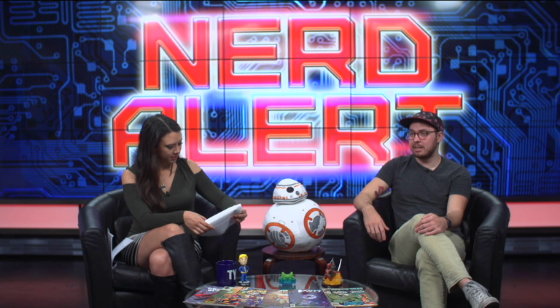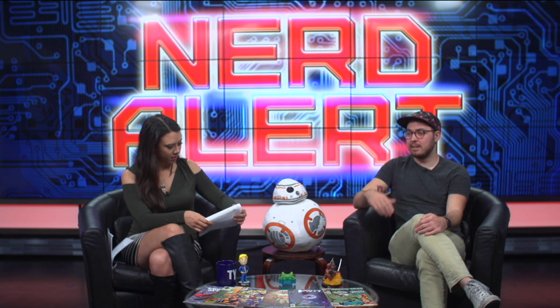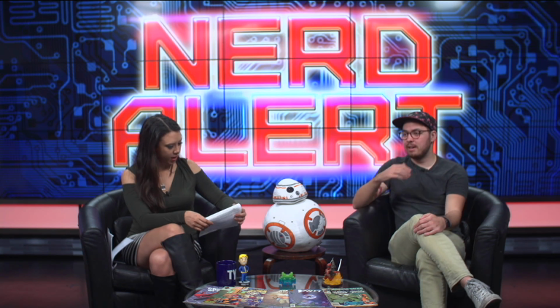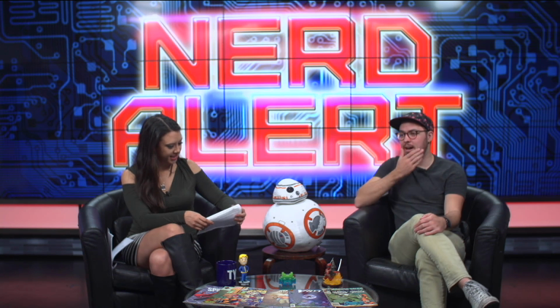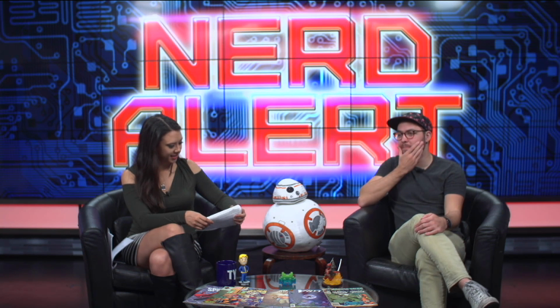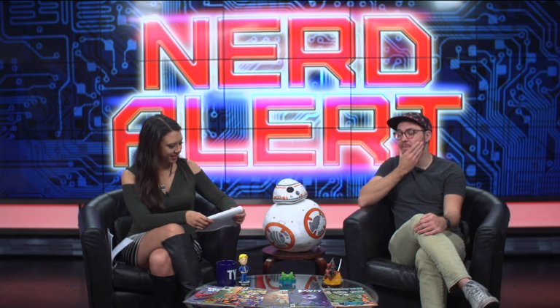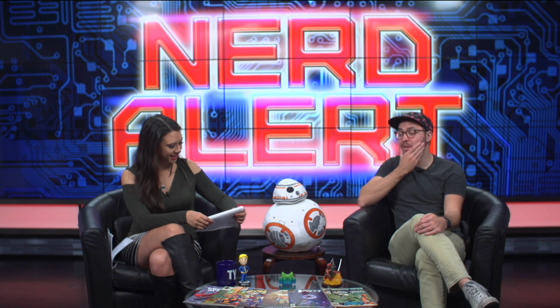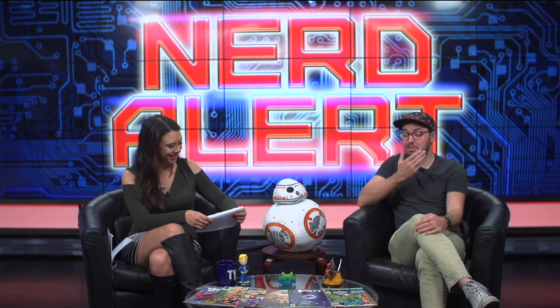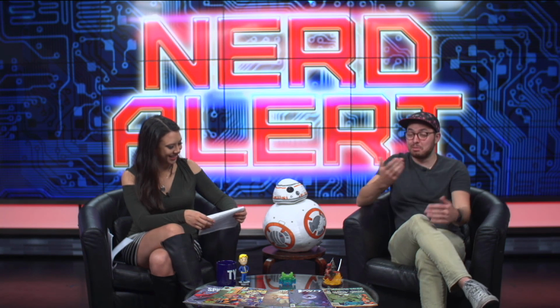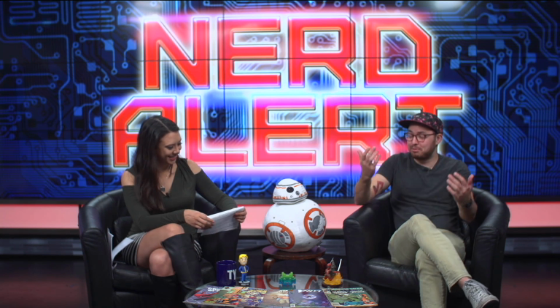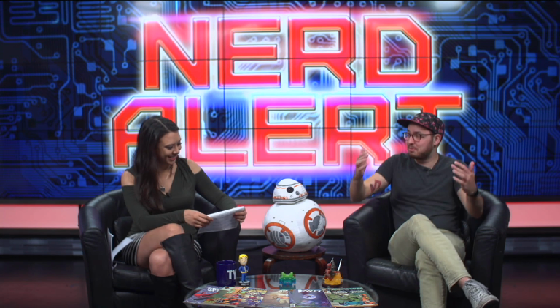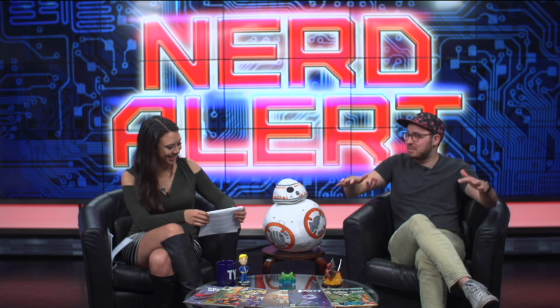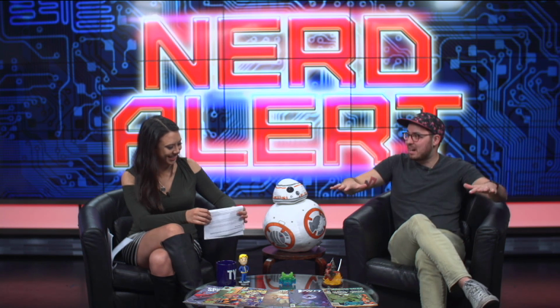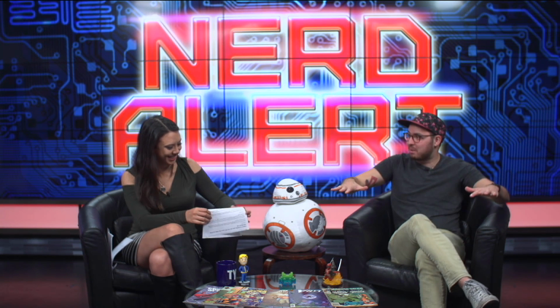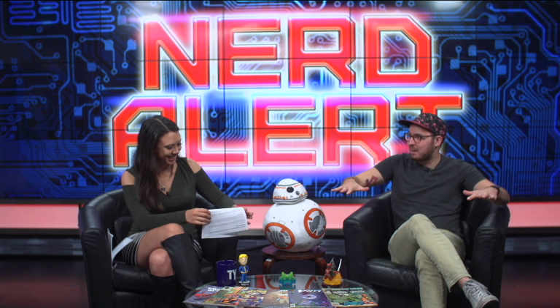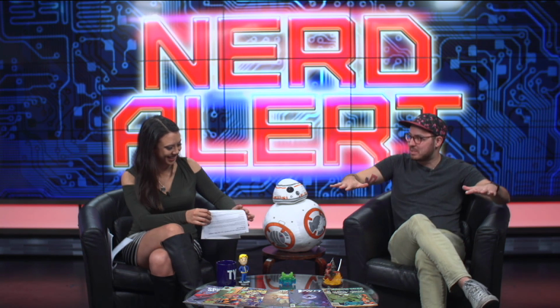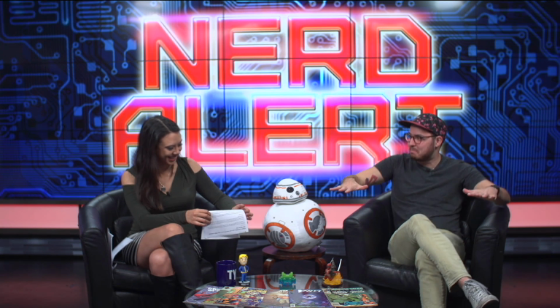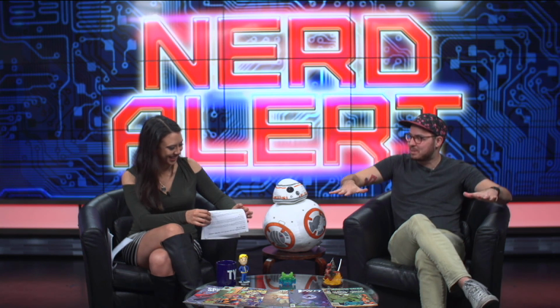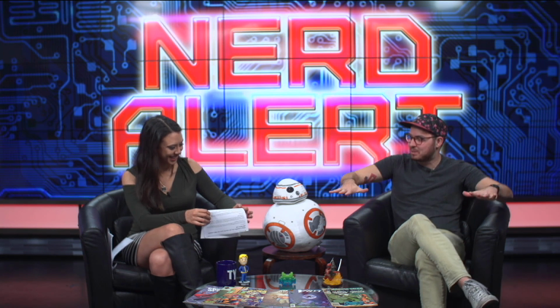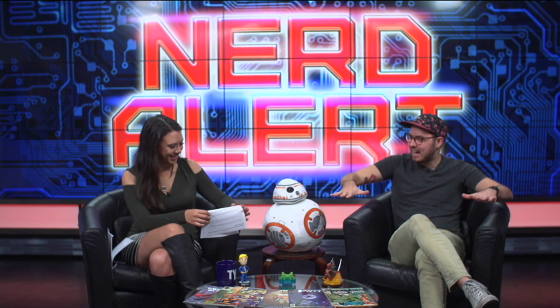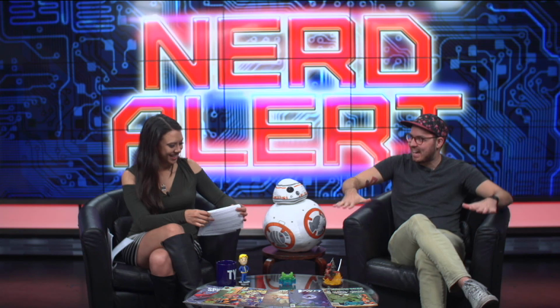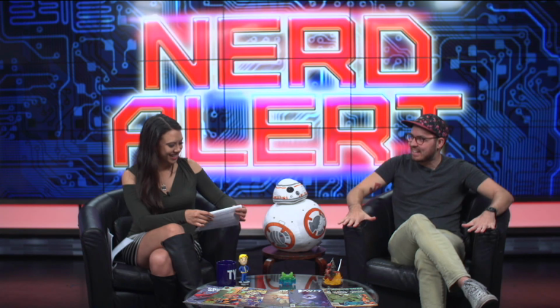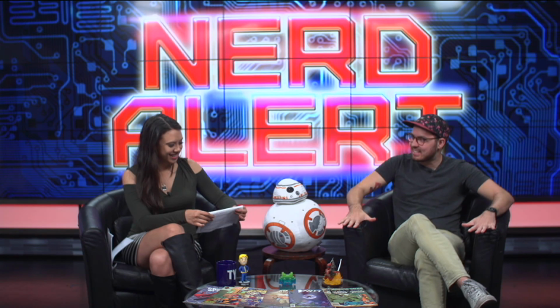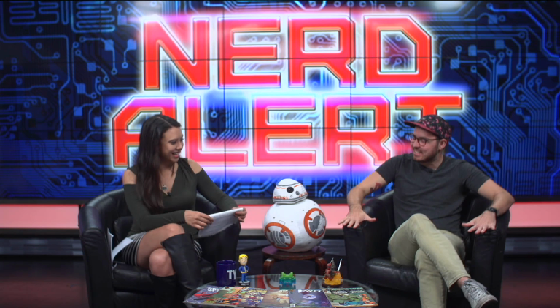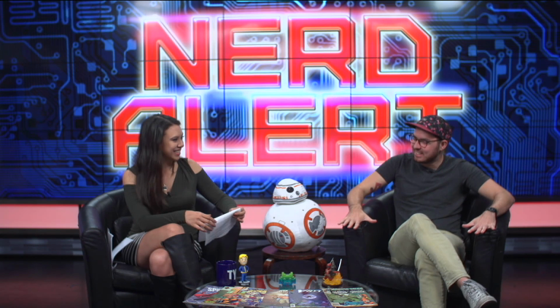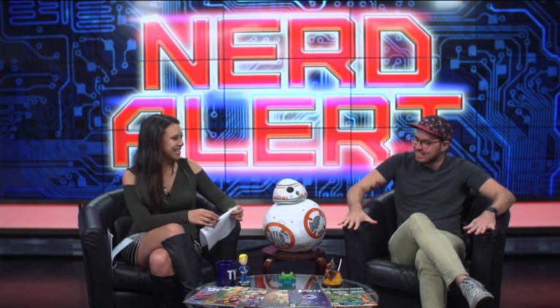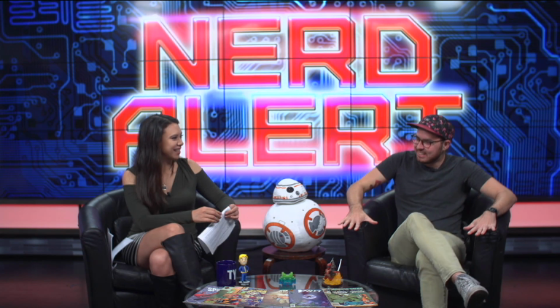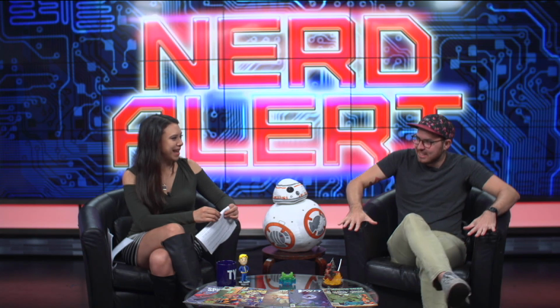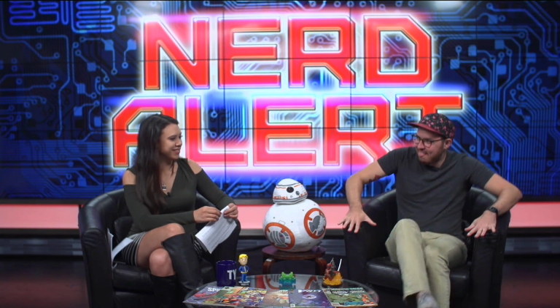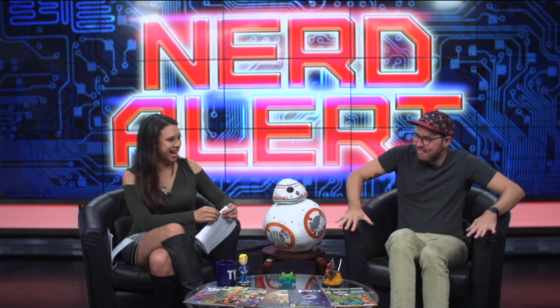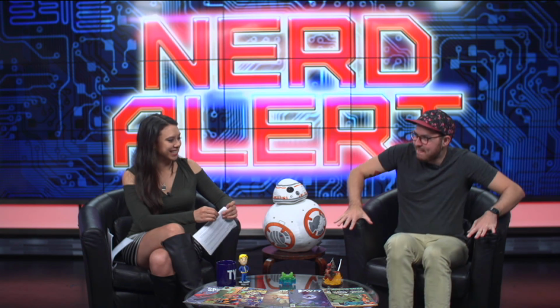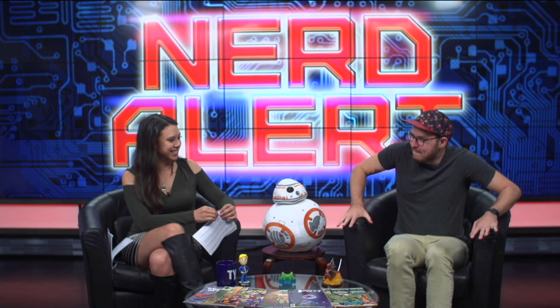One host jokes about his on-screen title reading 'Master Scientist.'